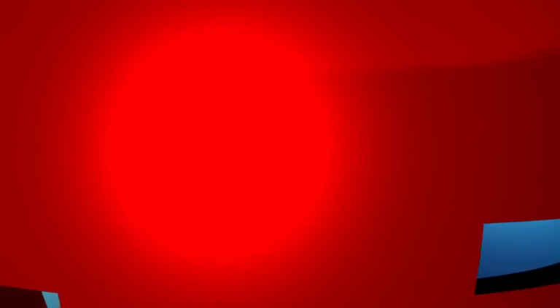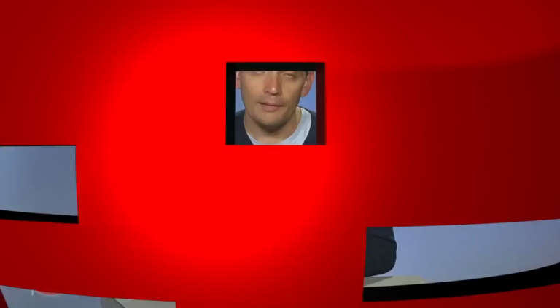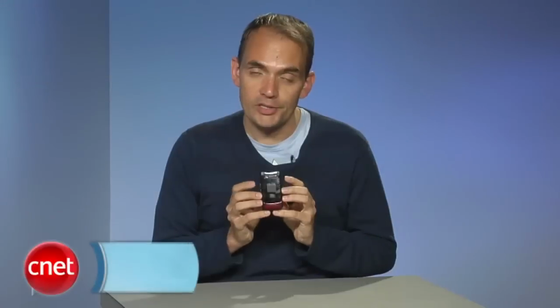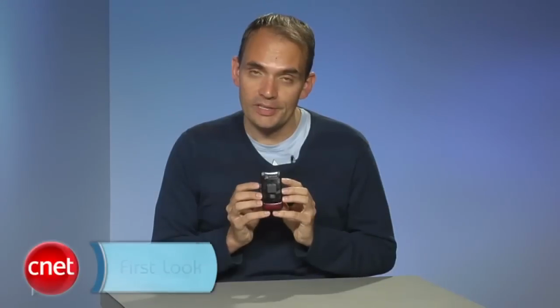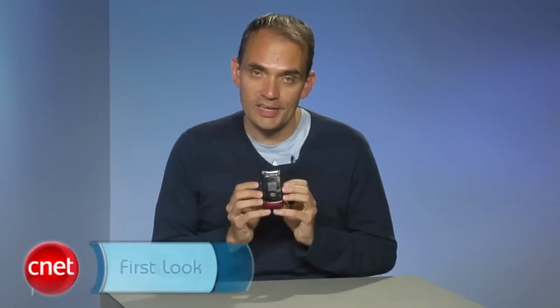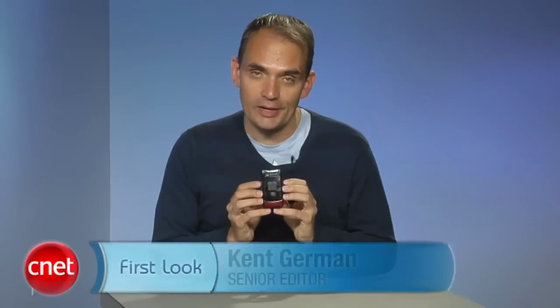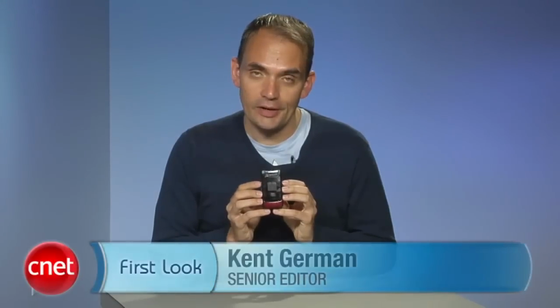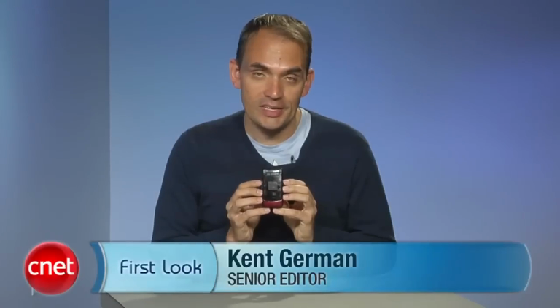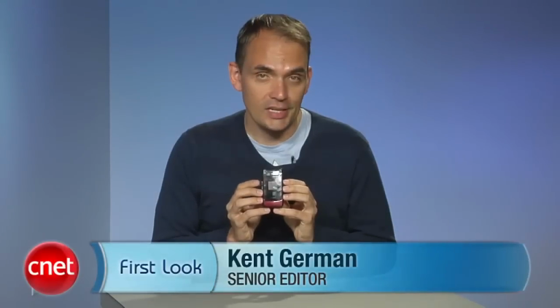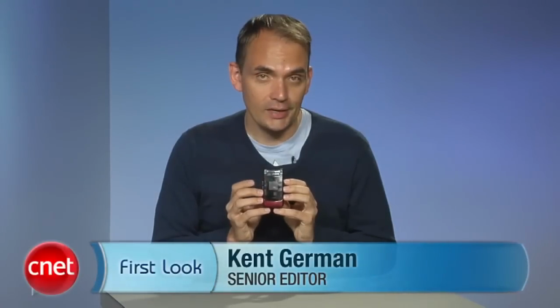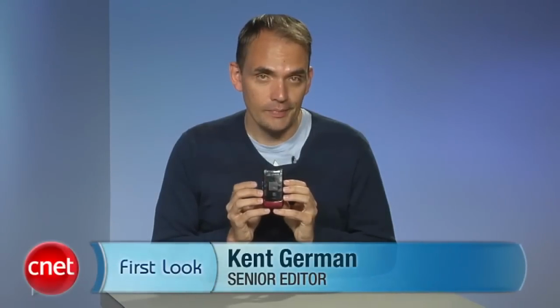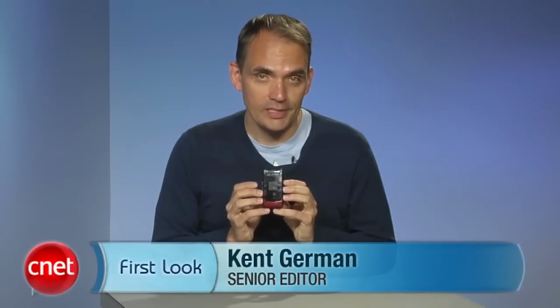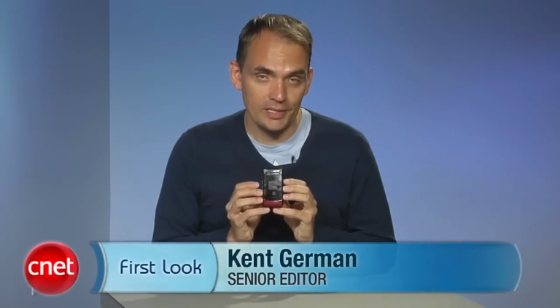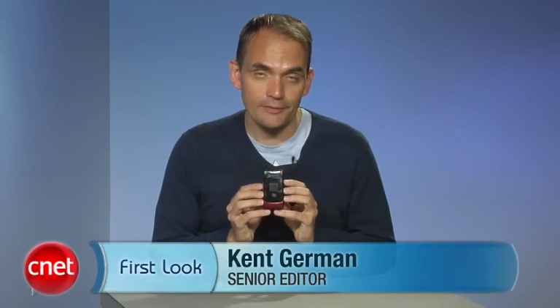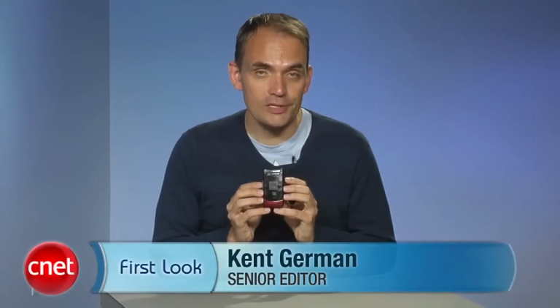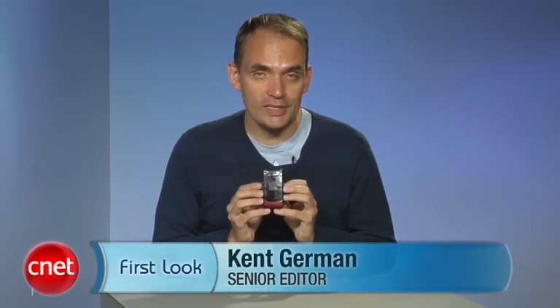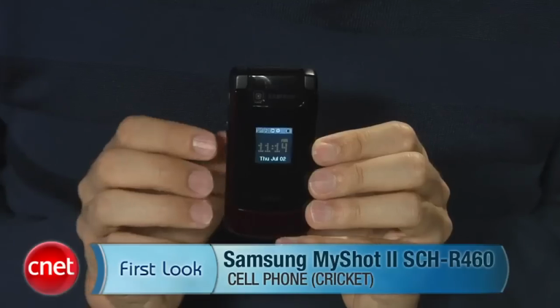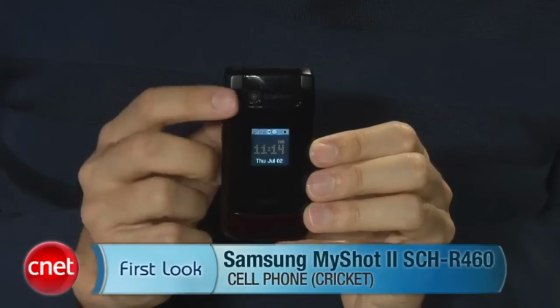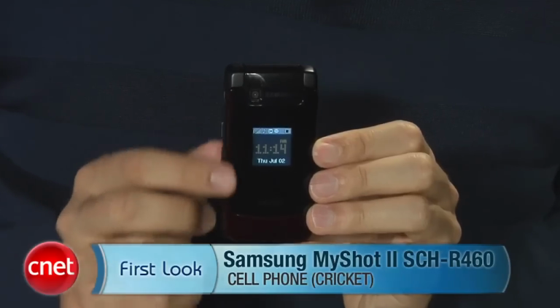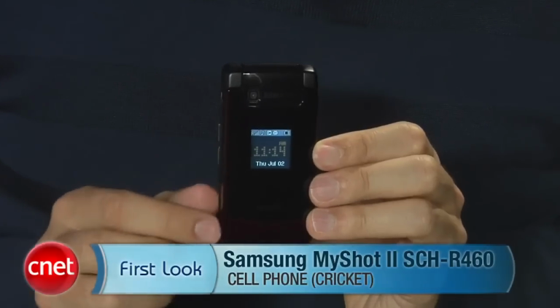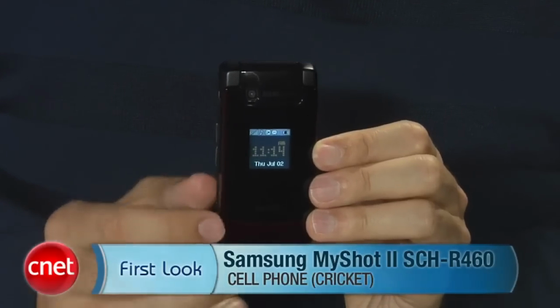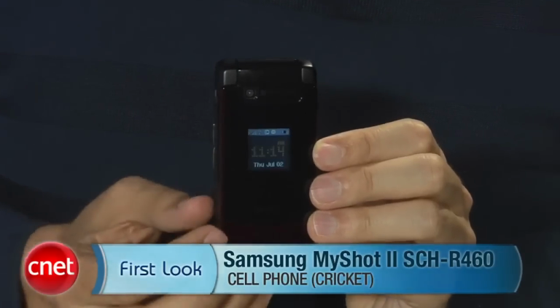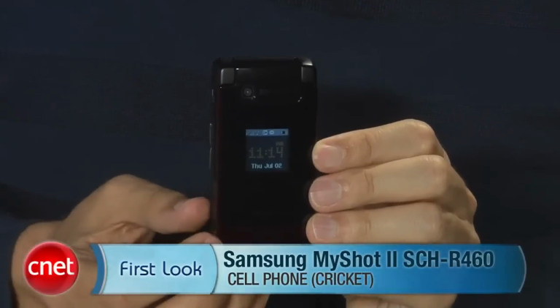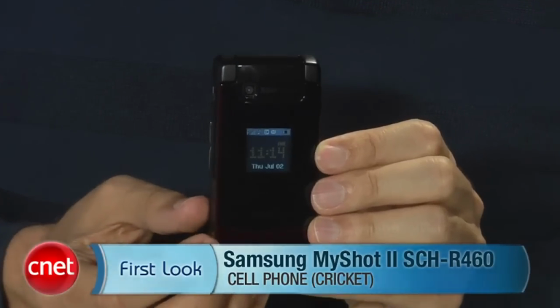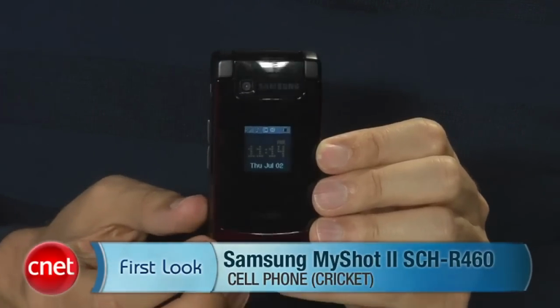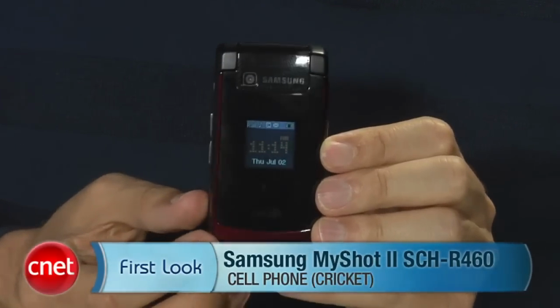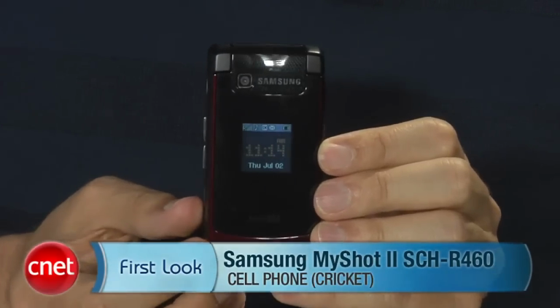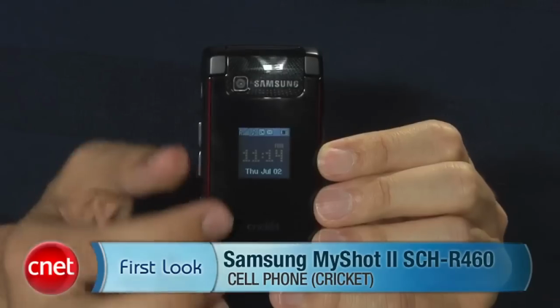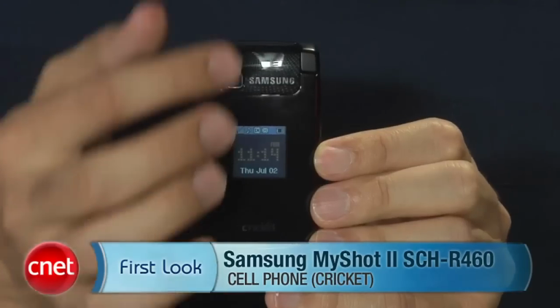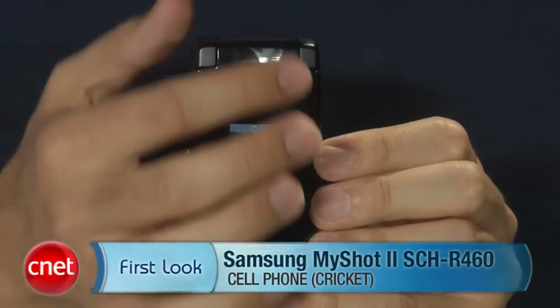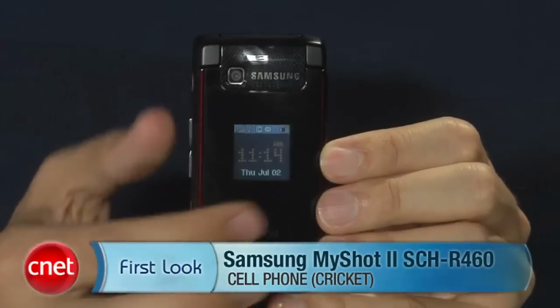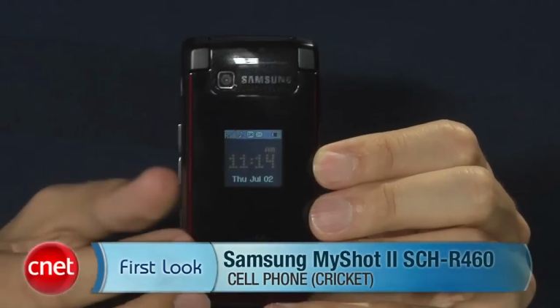Hi, I'm Ken Charman, senior editor here at CNET.com. Today we're going to take a first look at the Samsung MyShot 2, also called the SCH R460.